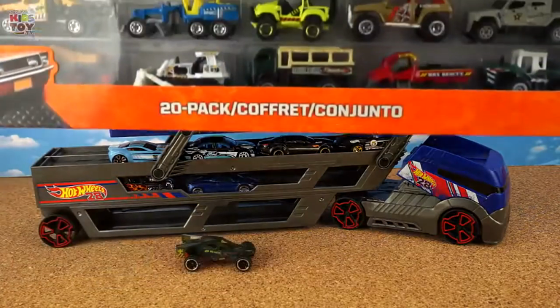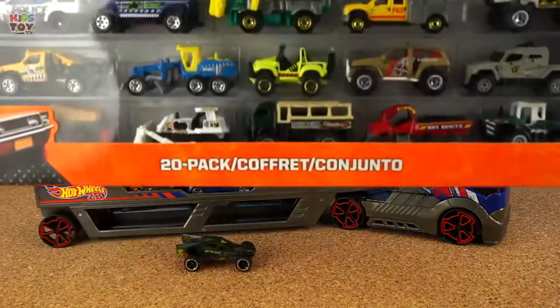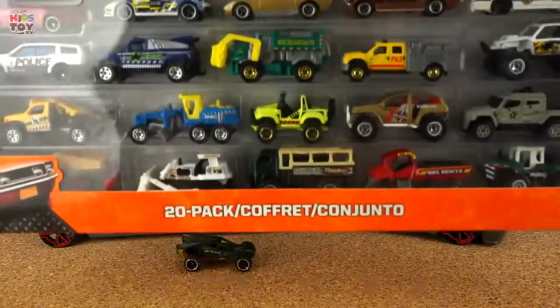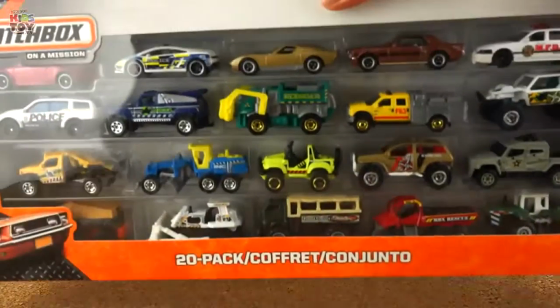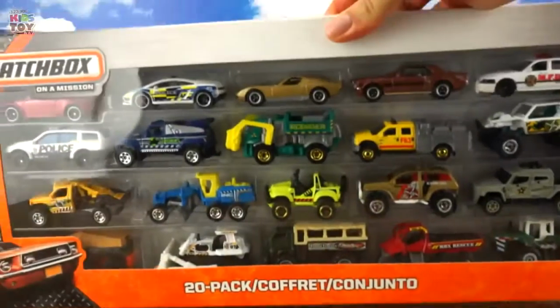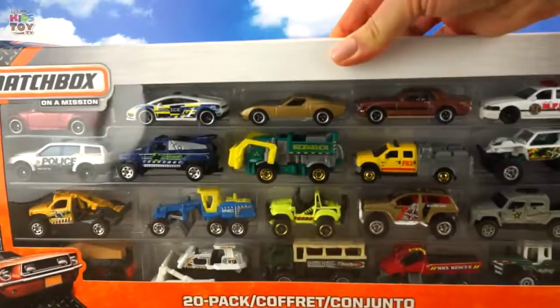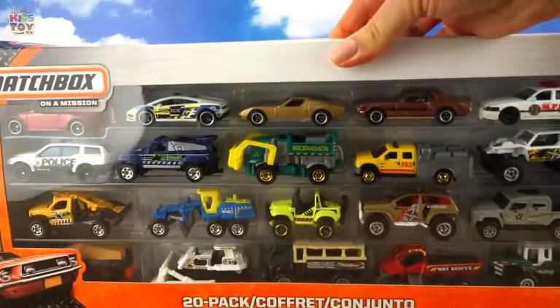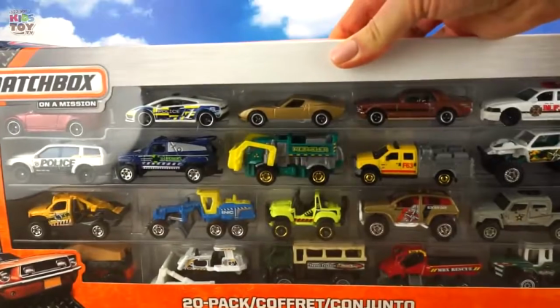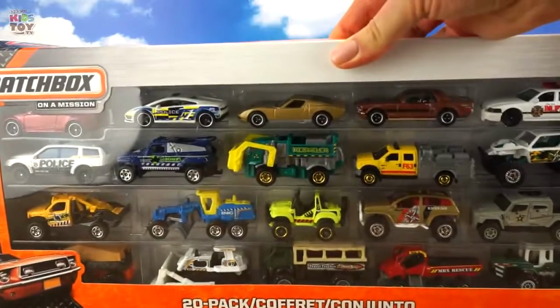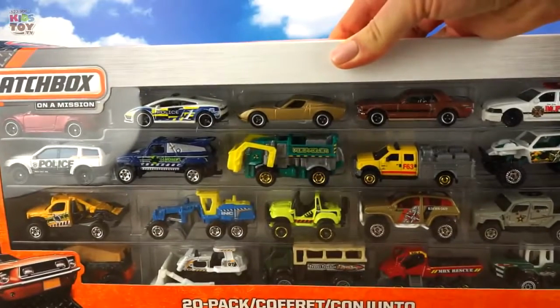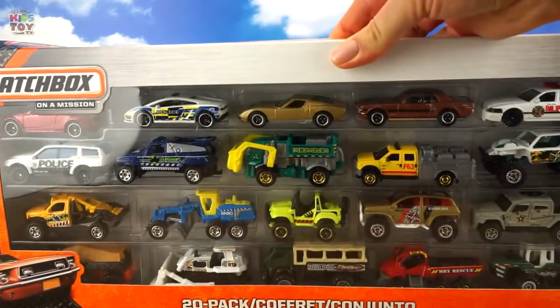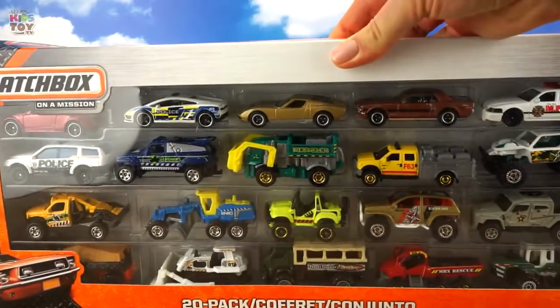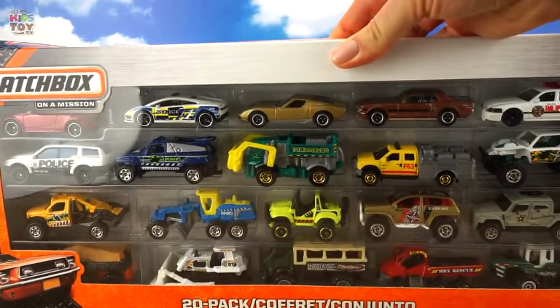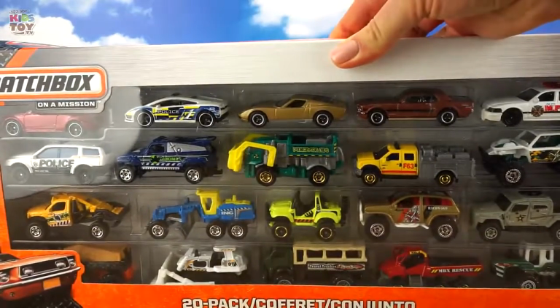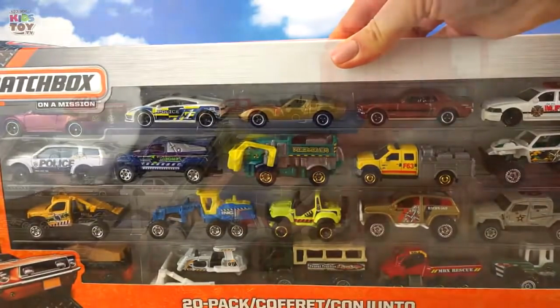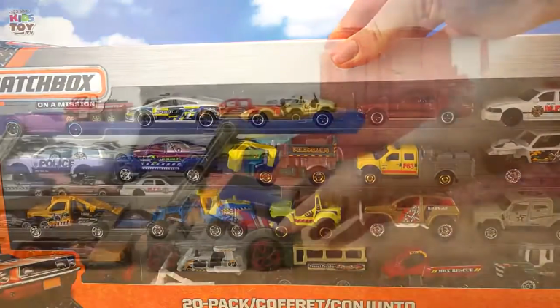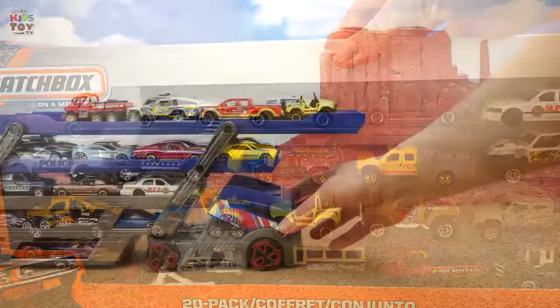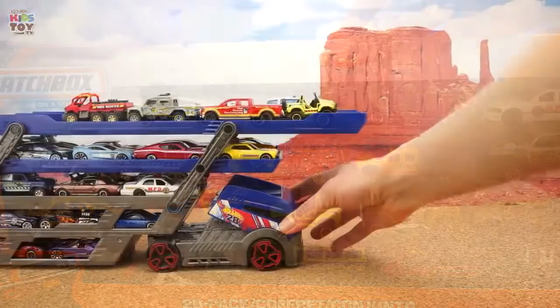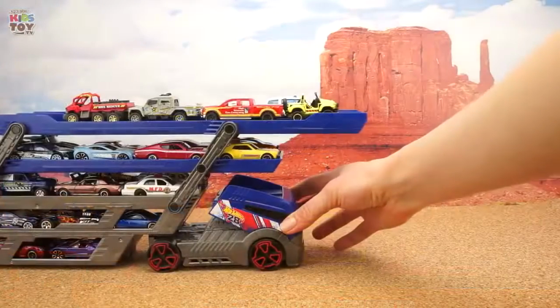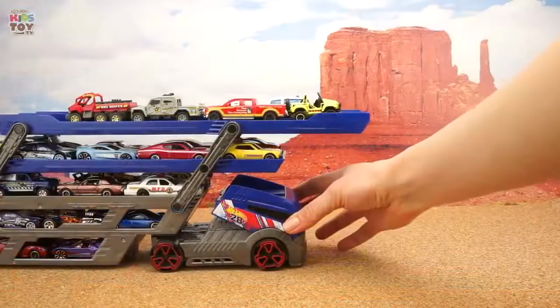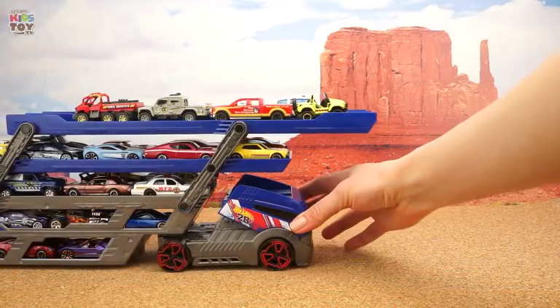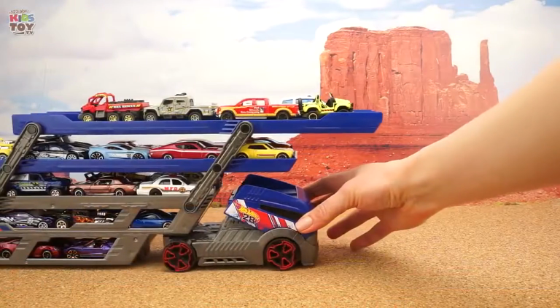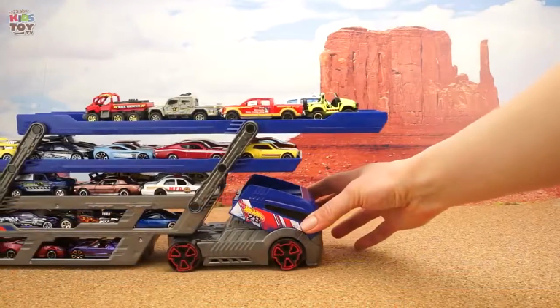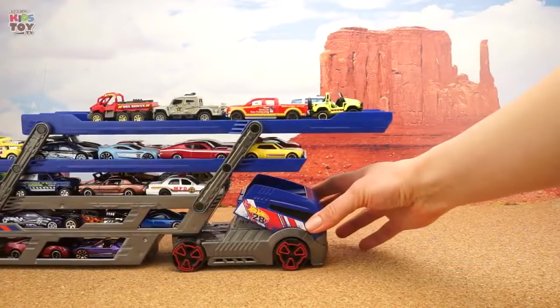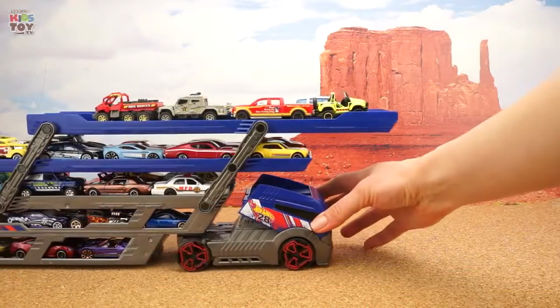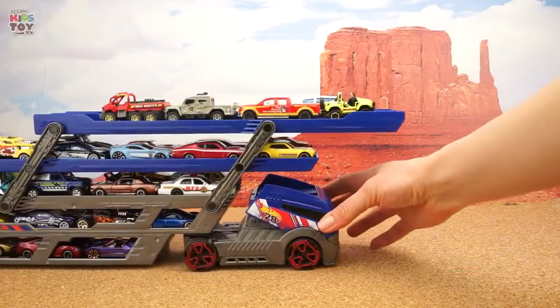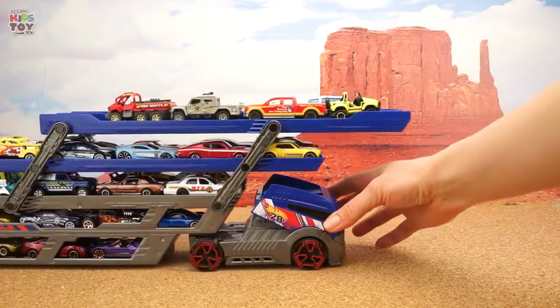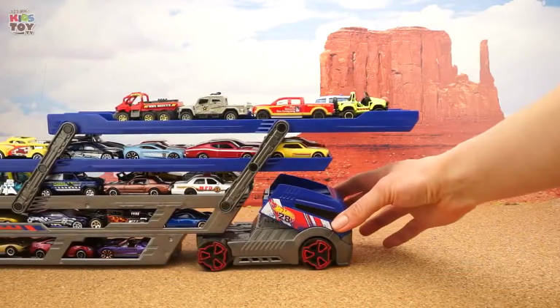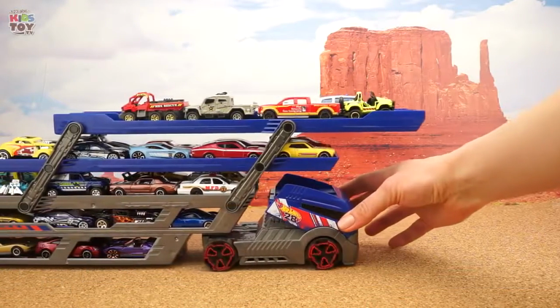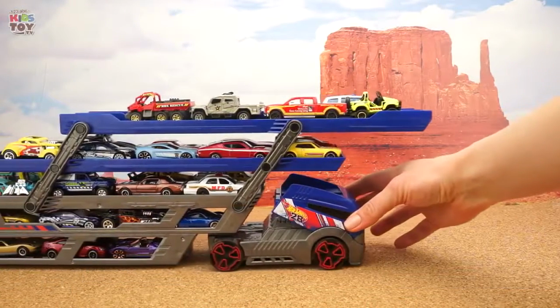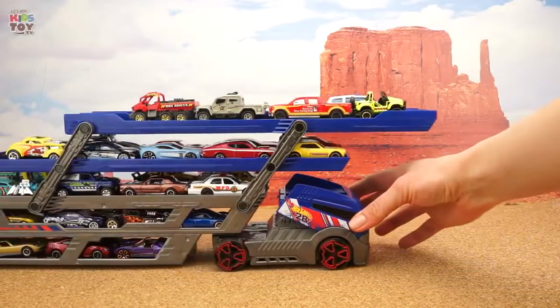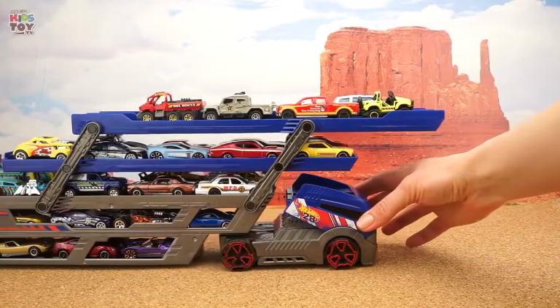And here is the second group of cars. The loading is done.